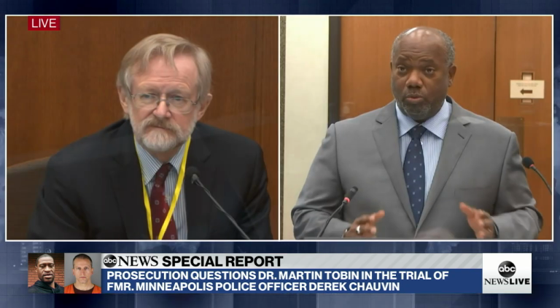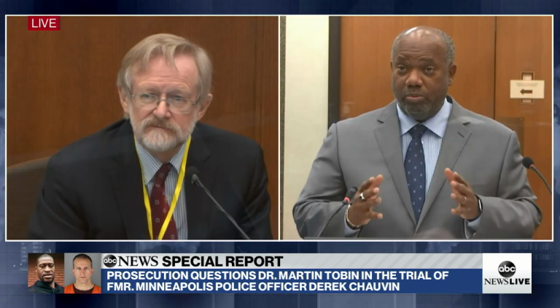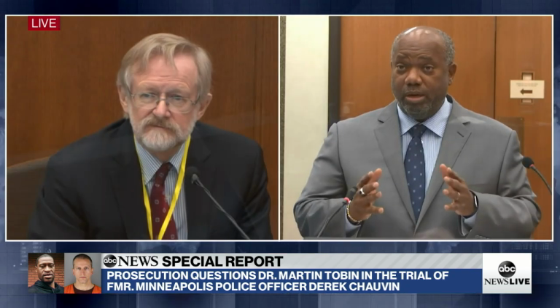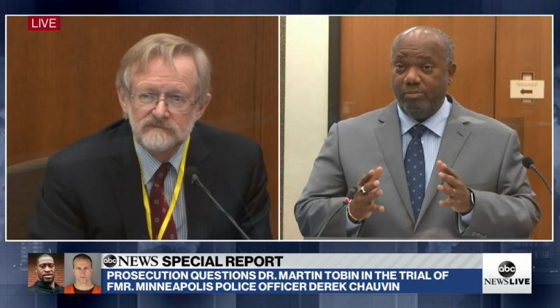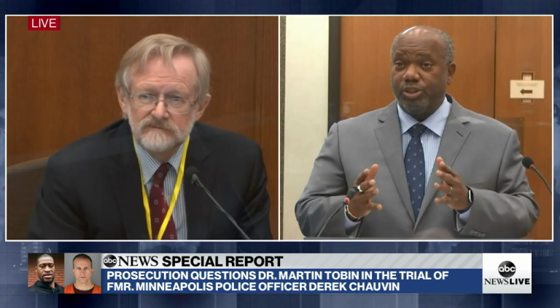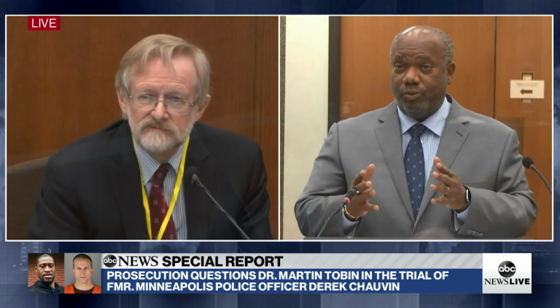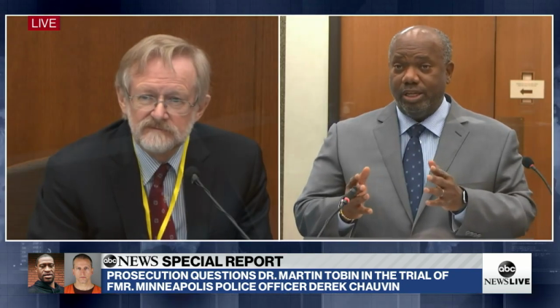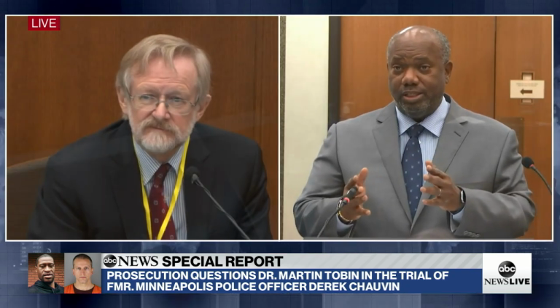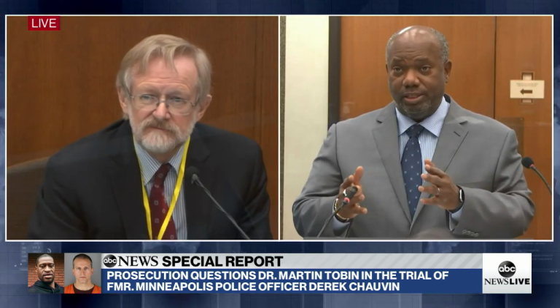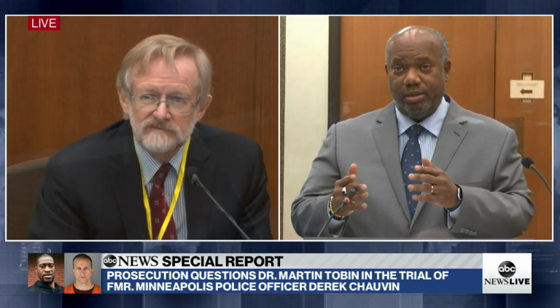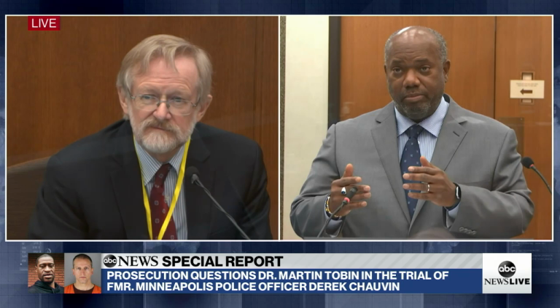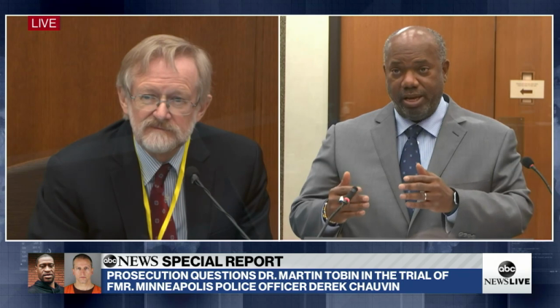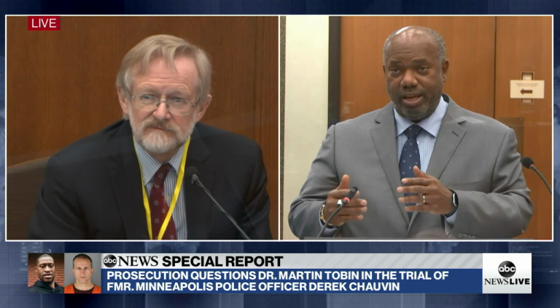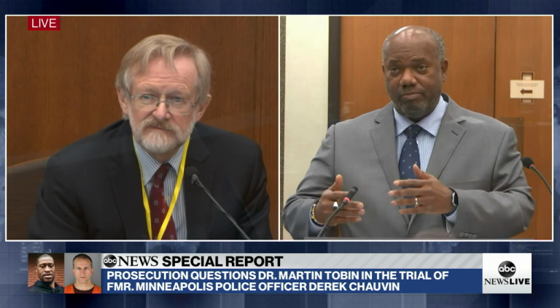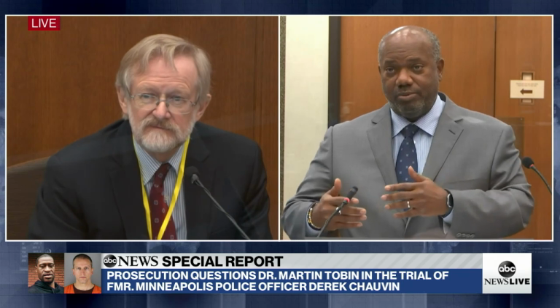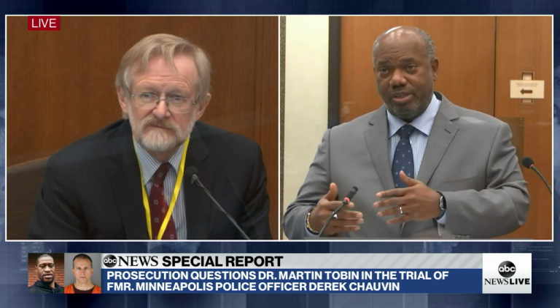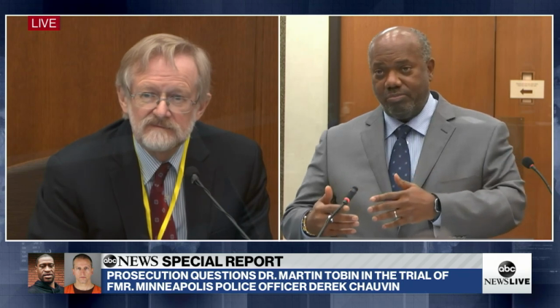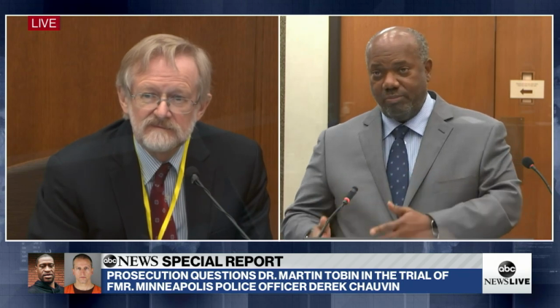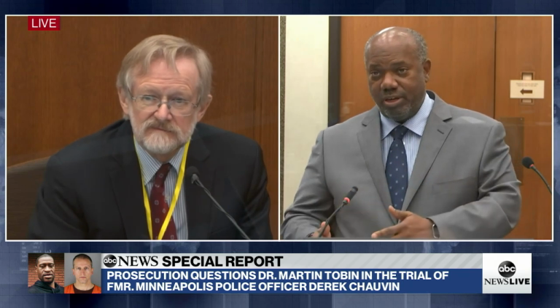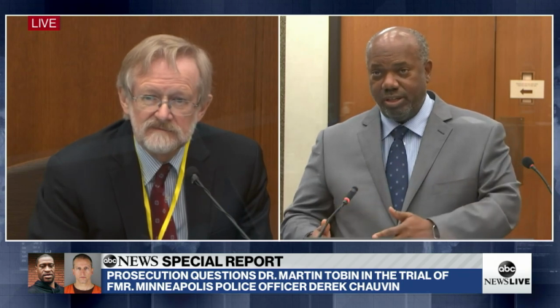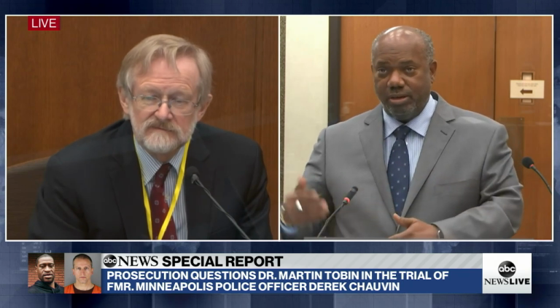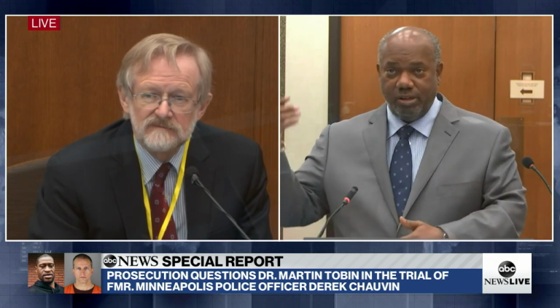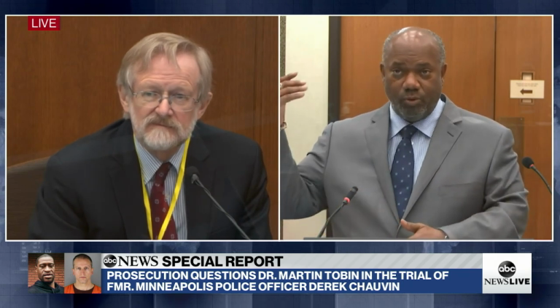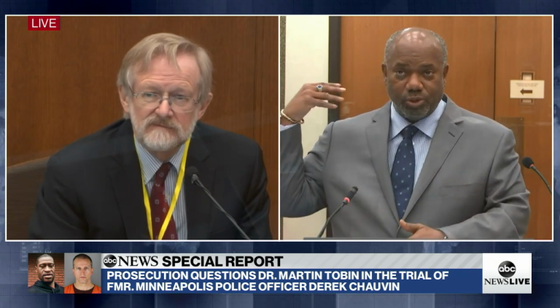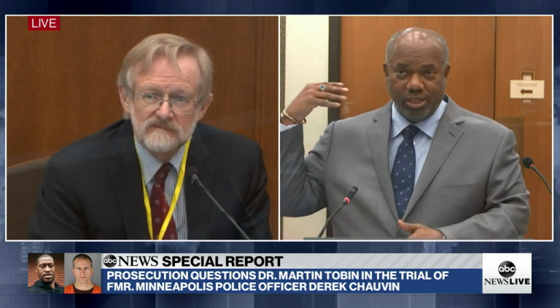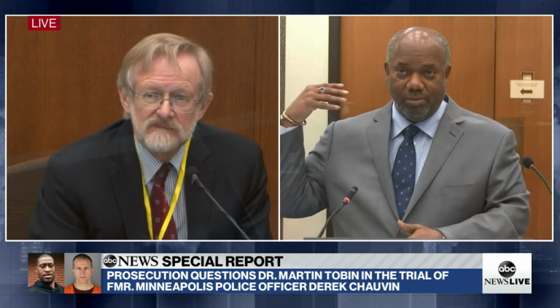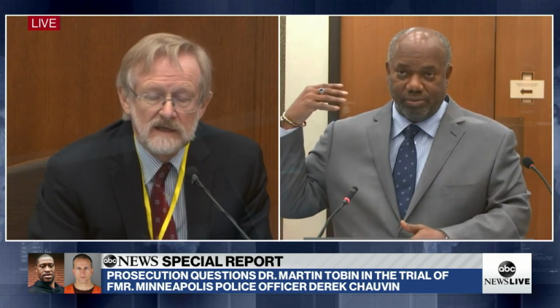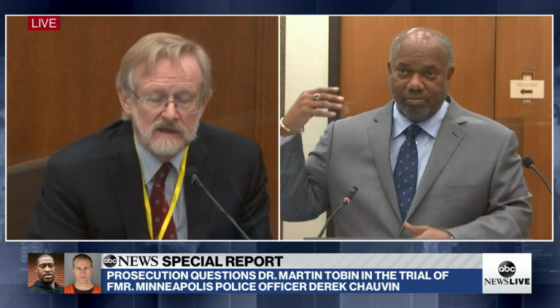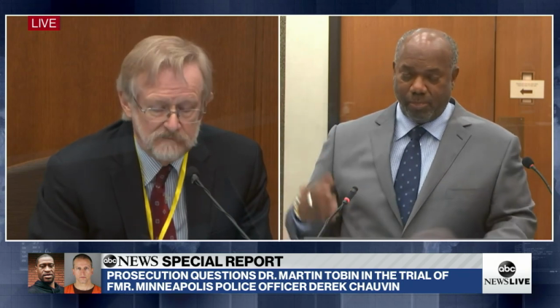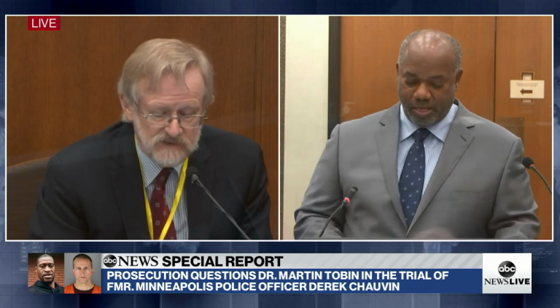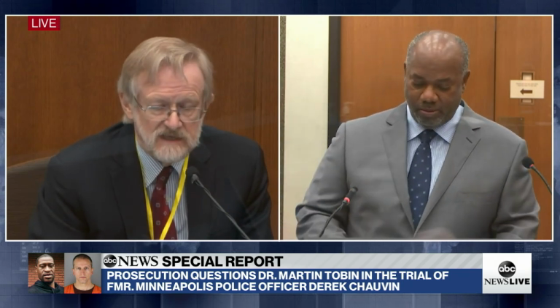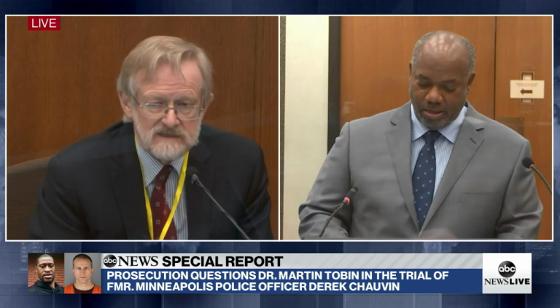So Mr. Floyd was pancaked between the pavement underneath him and the force on top of him. Precisely.